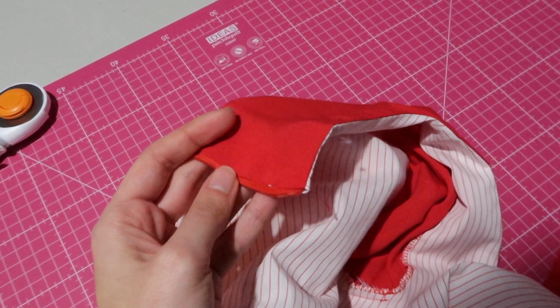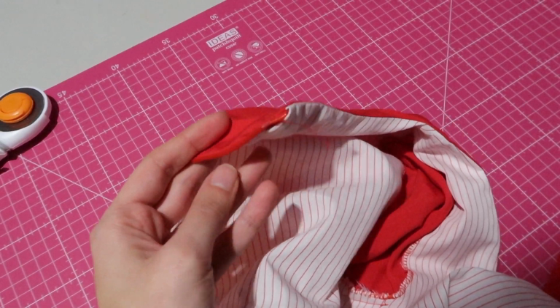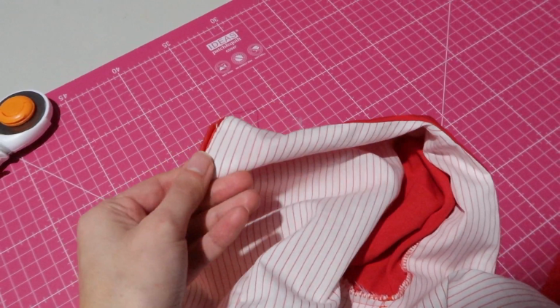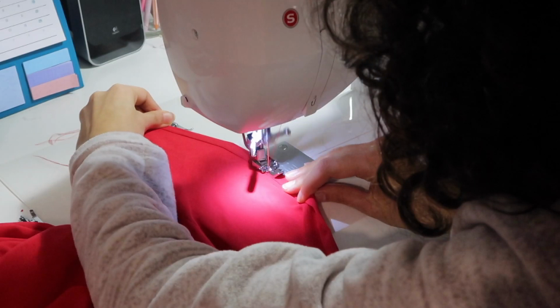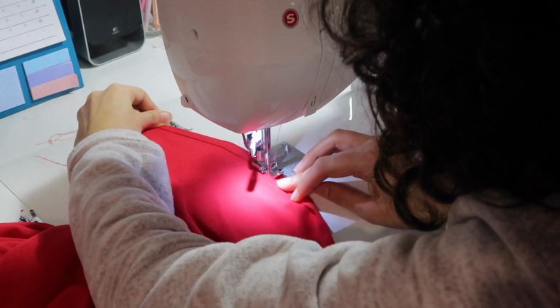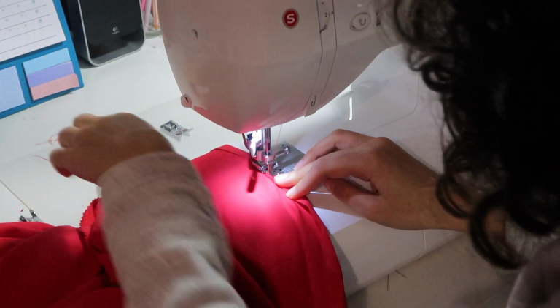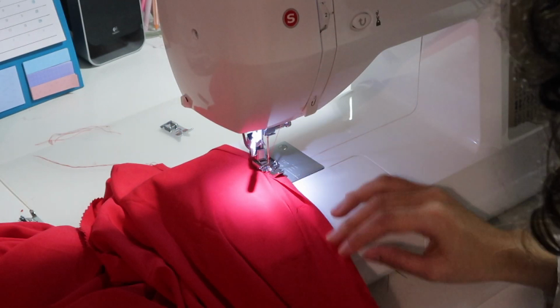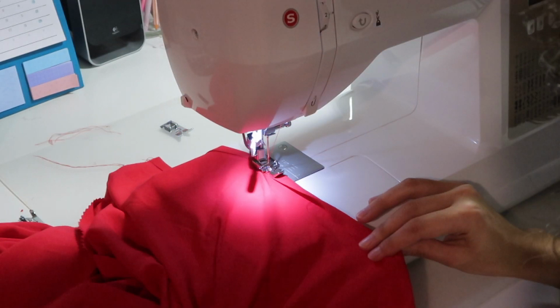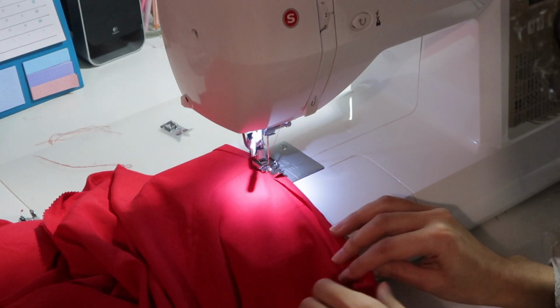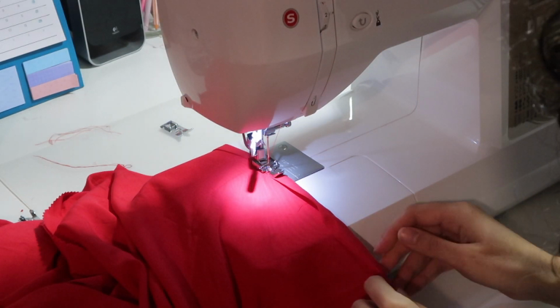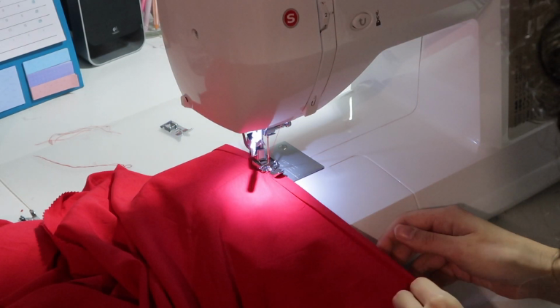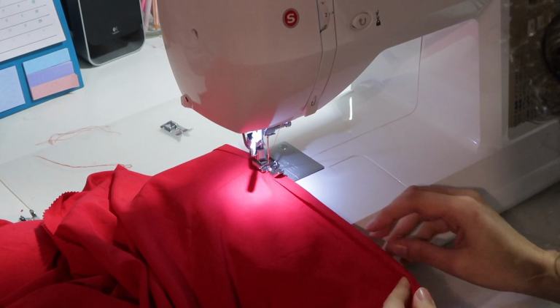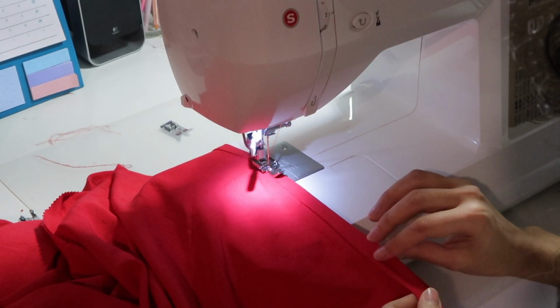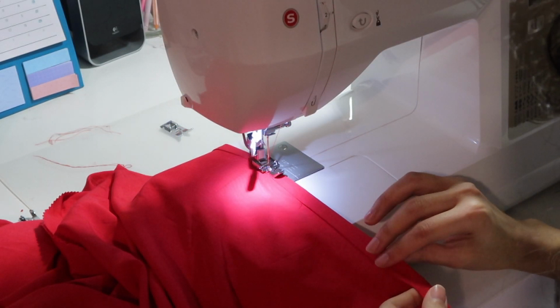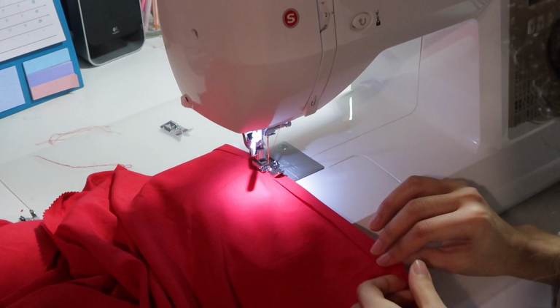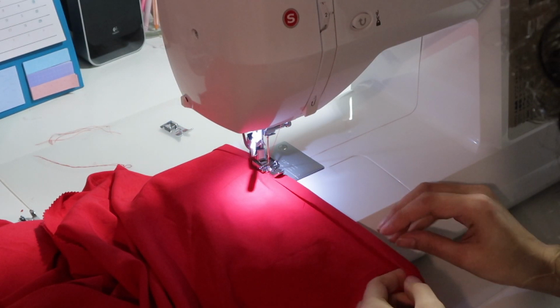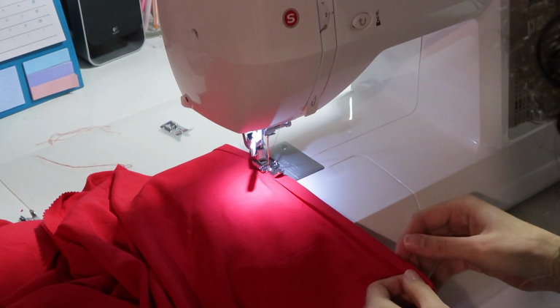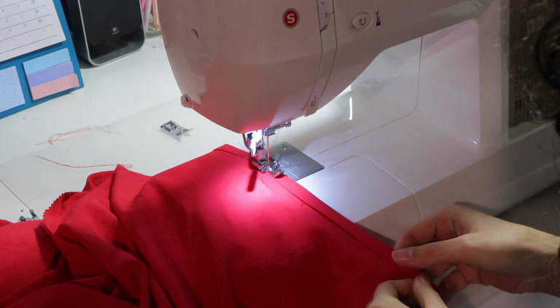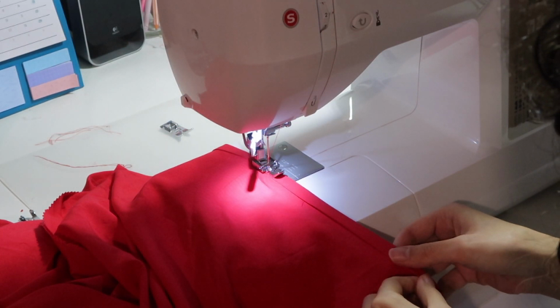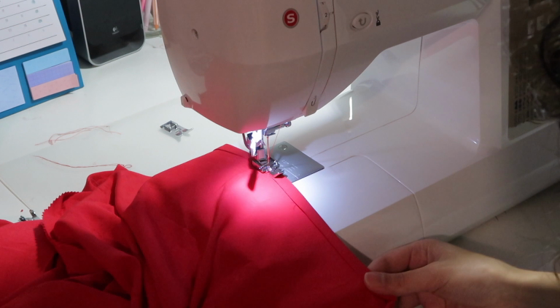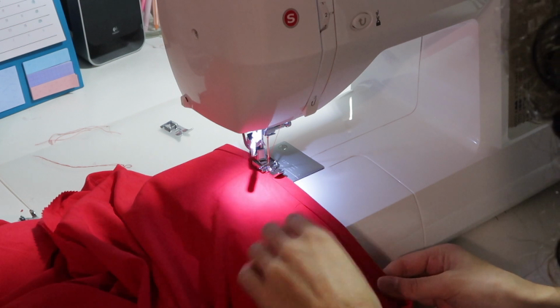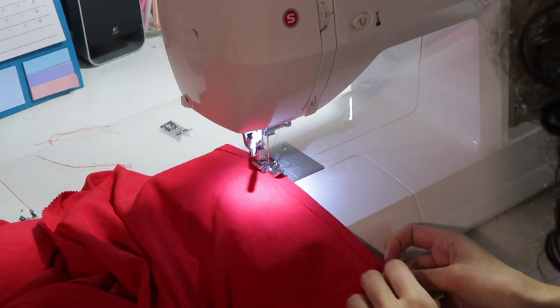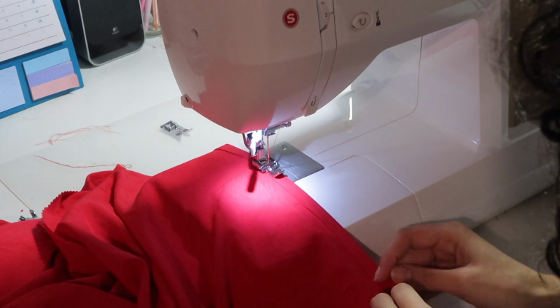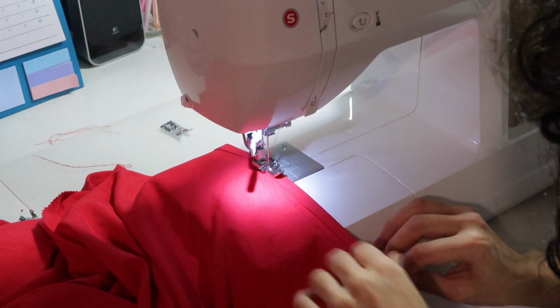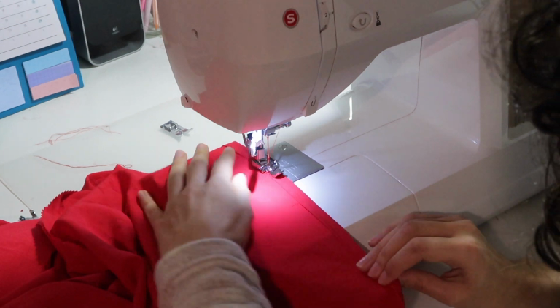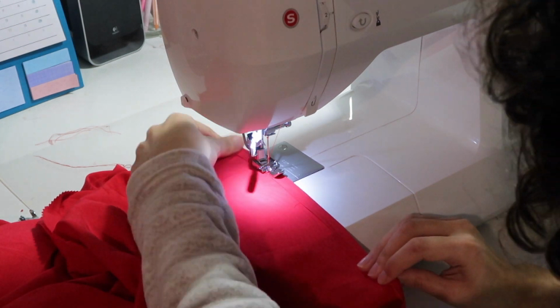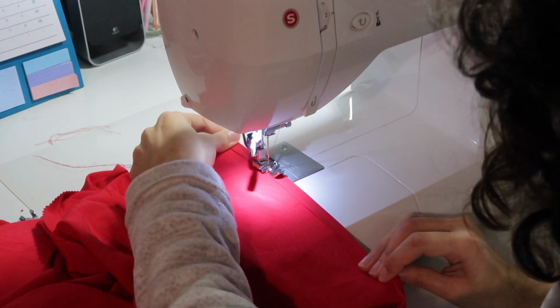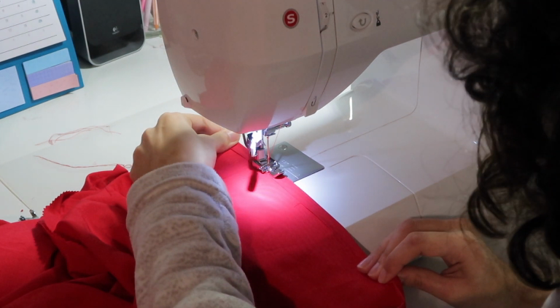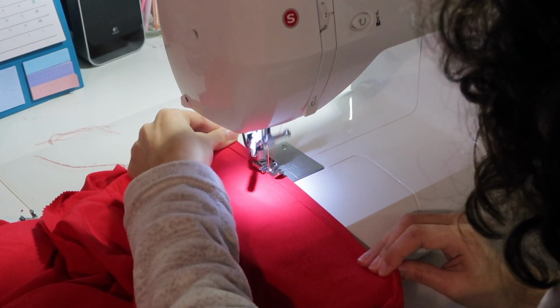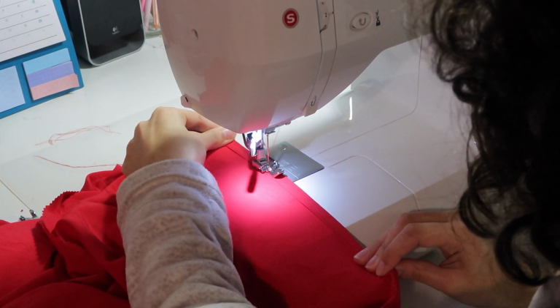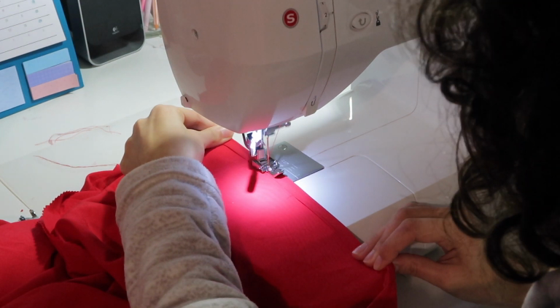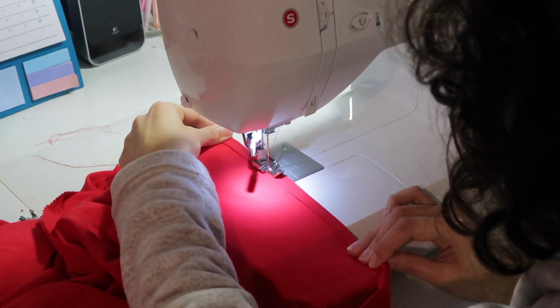Lastly, I hemmed the skirt with the same double folding technique as the sleeves. And that was it! This is the finished result.